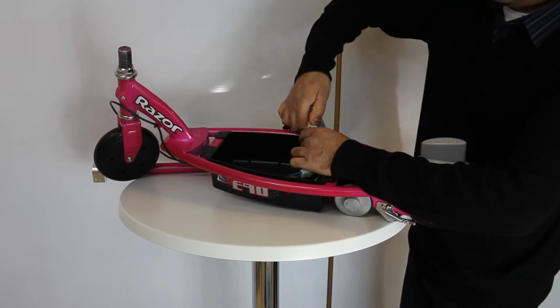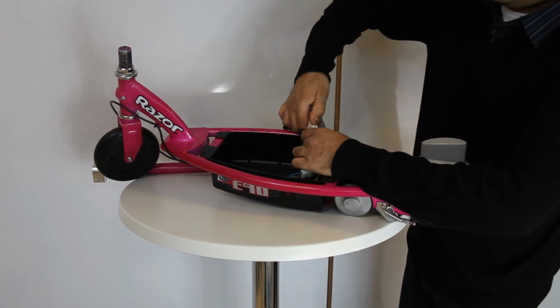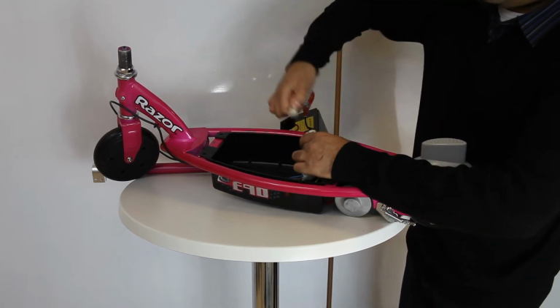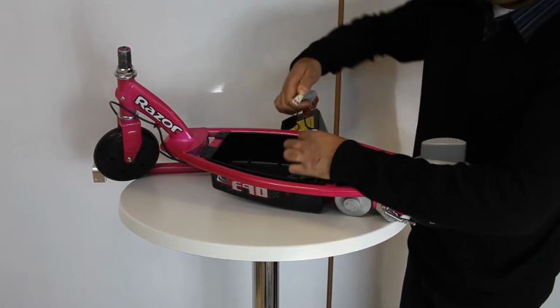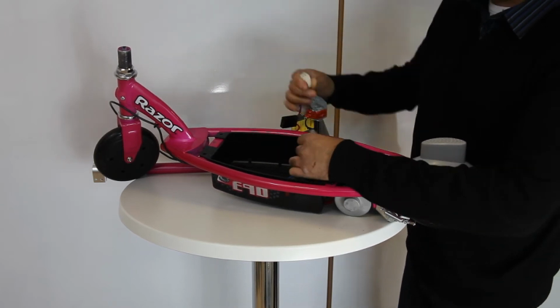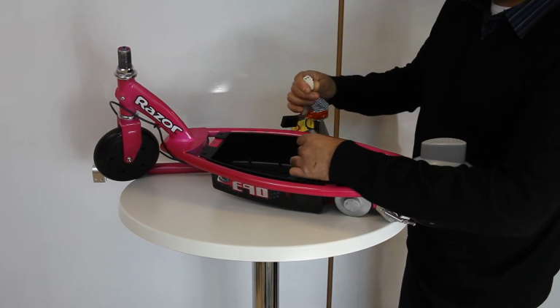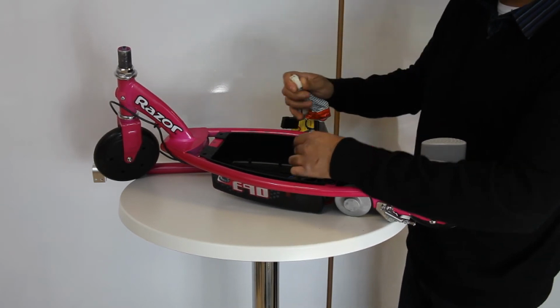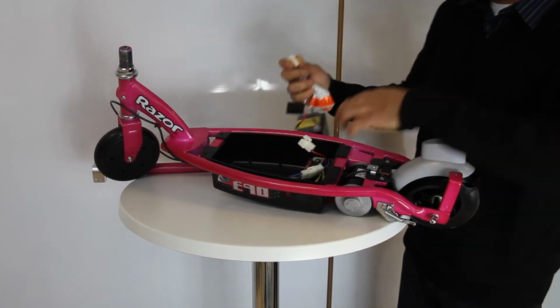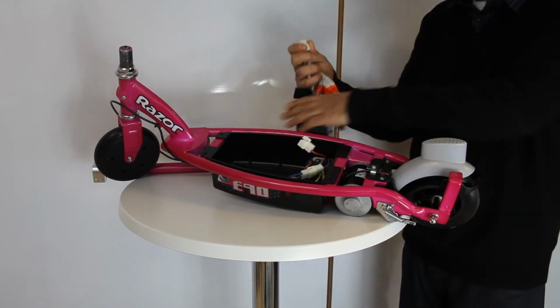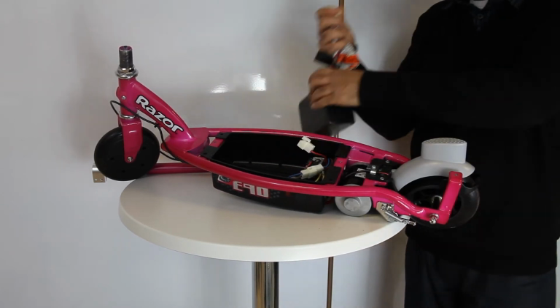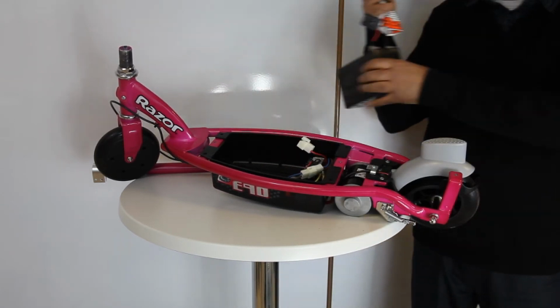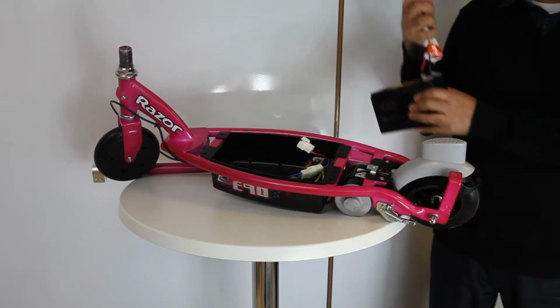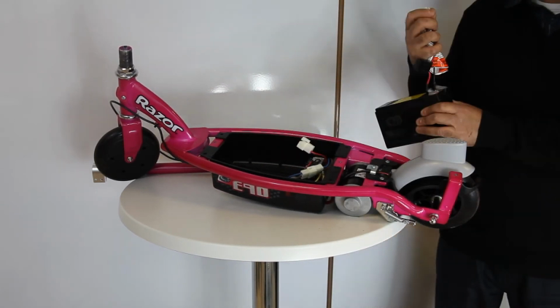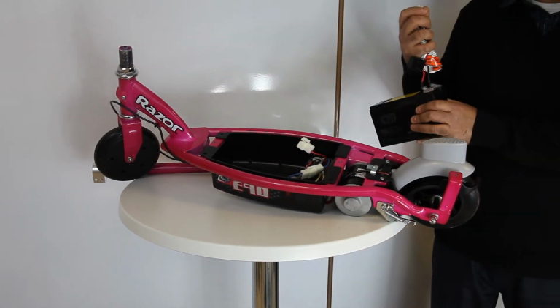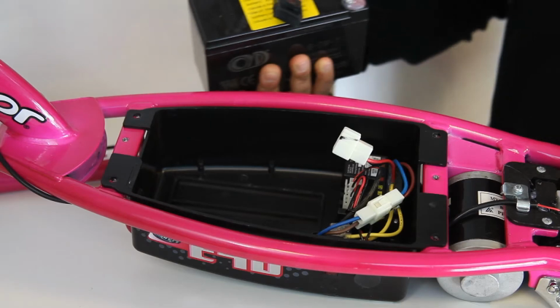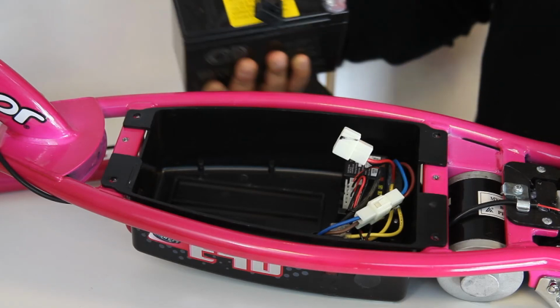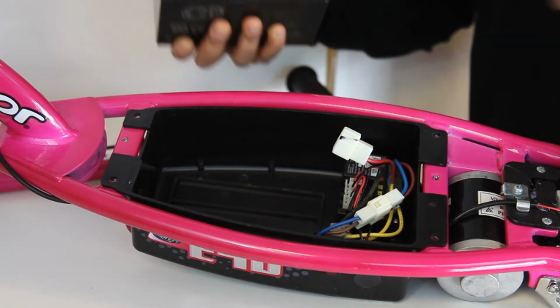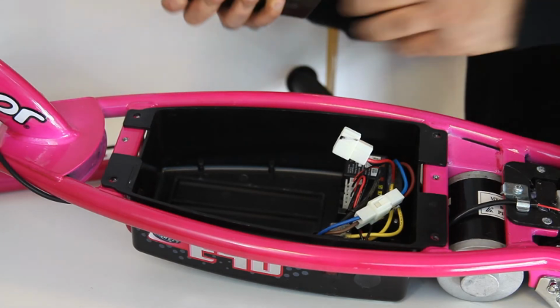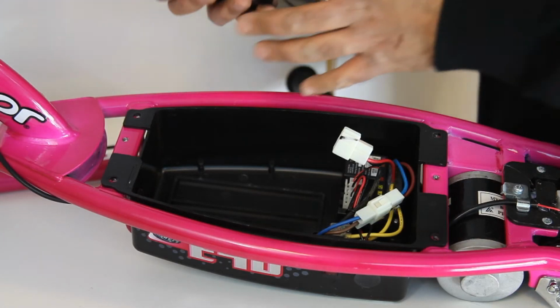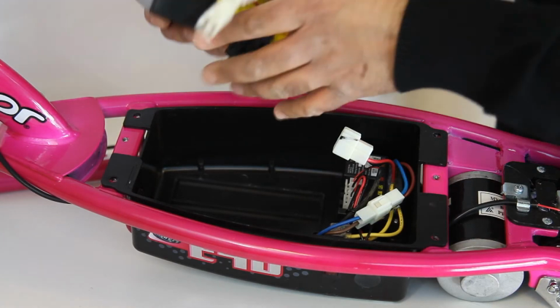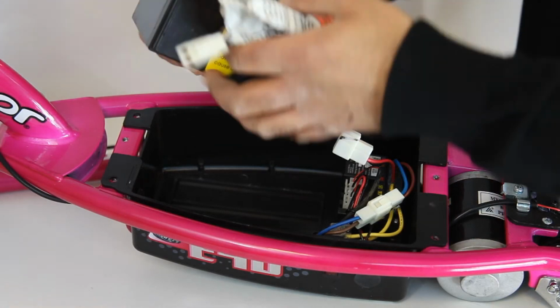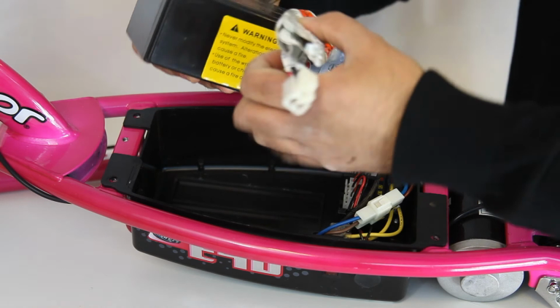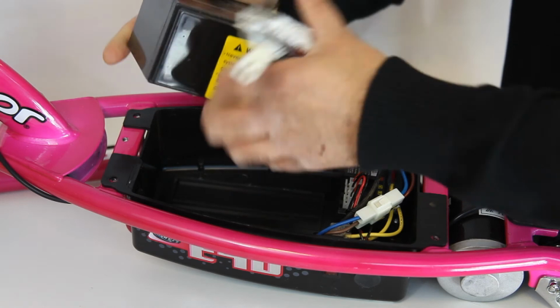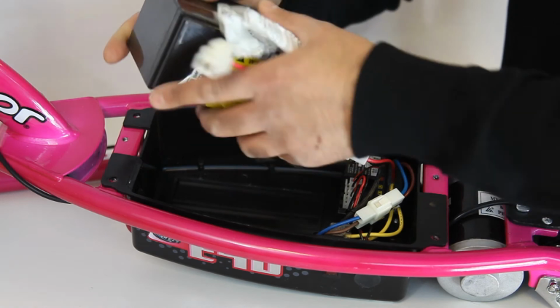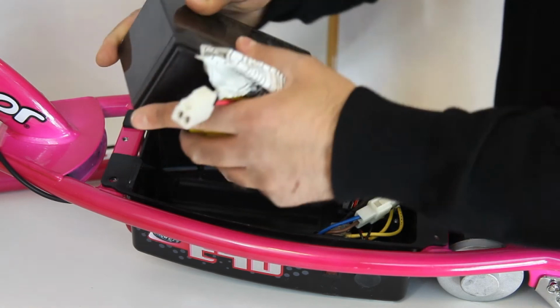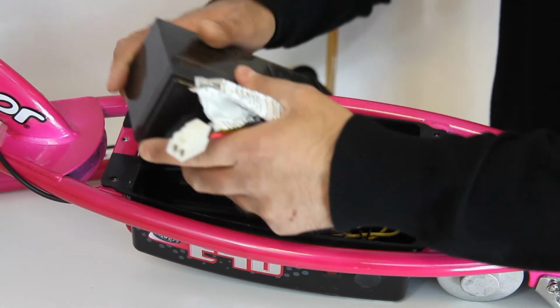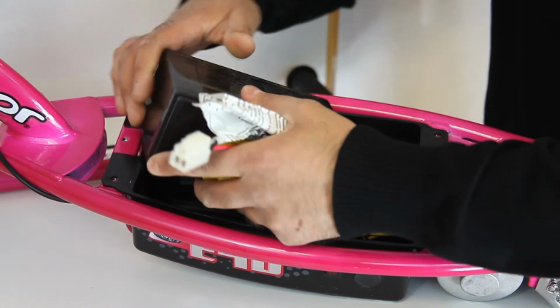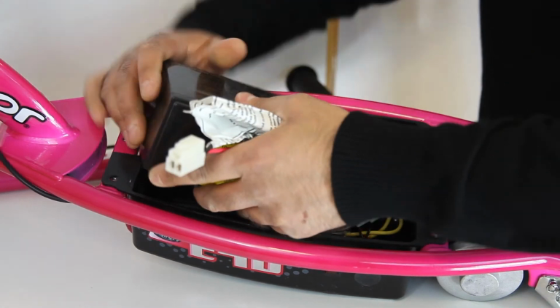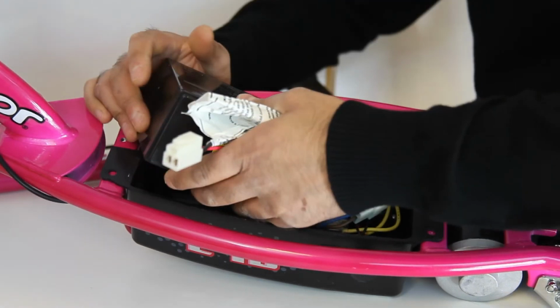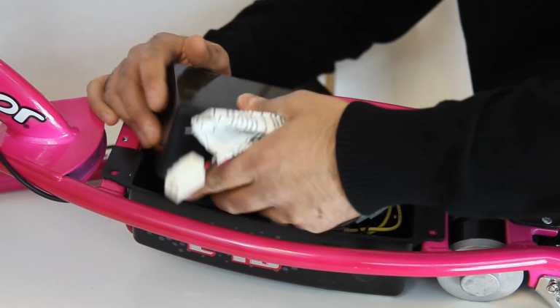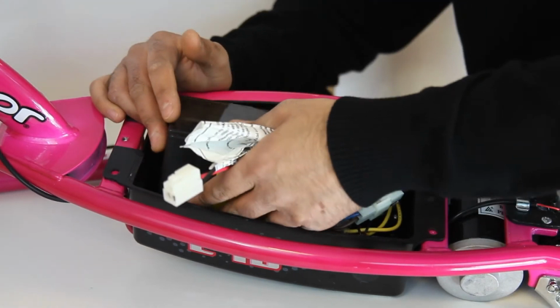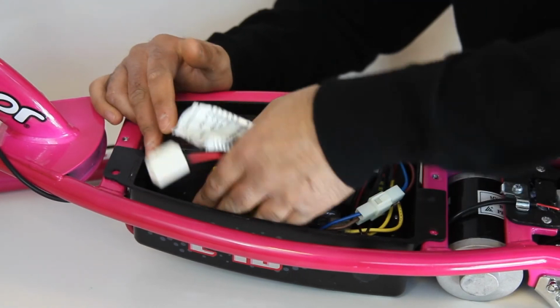To replace the battery unplug the old one and simply plug in your new one.